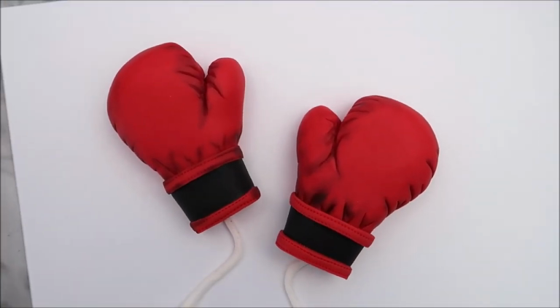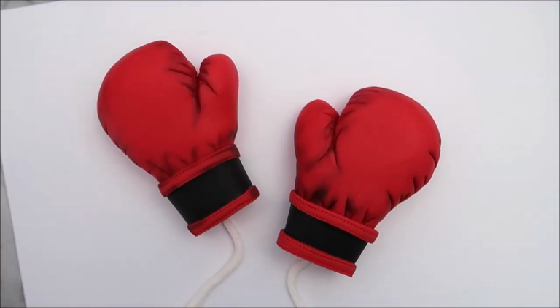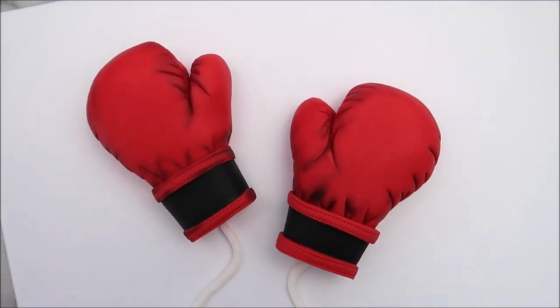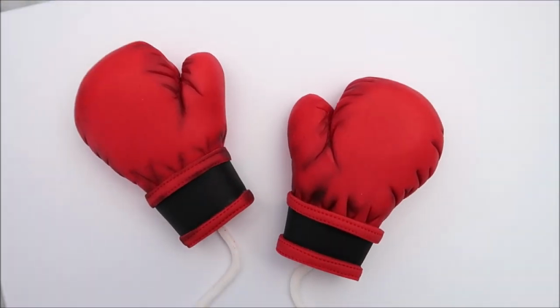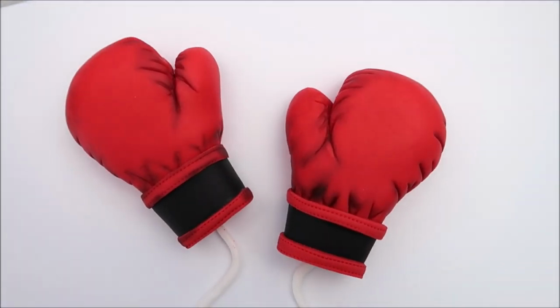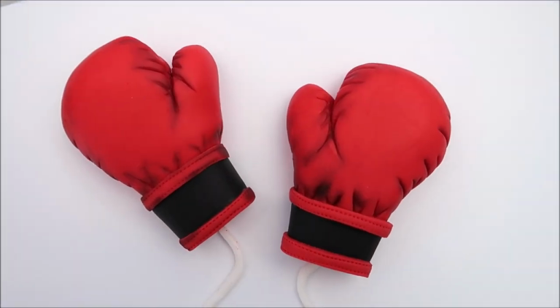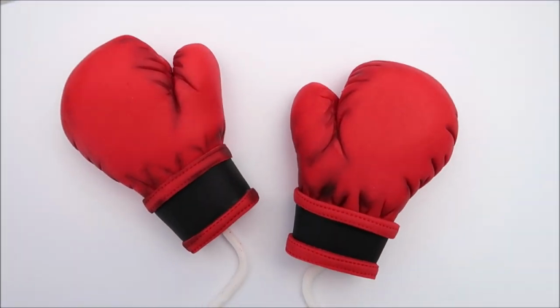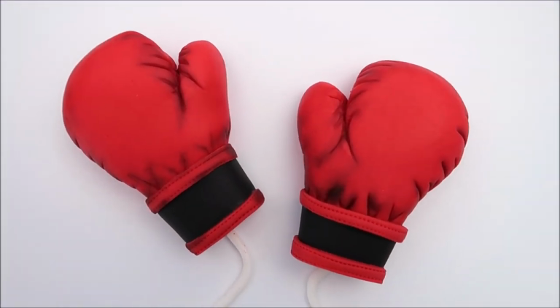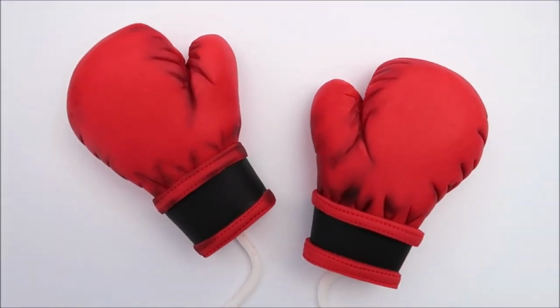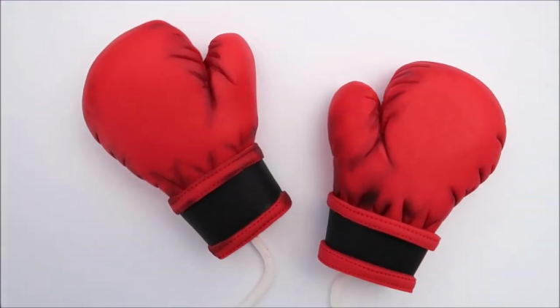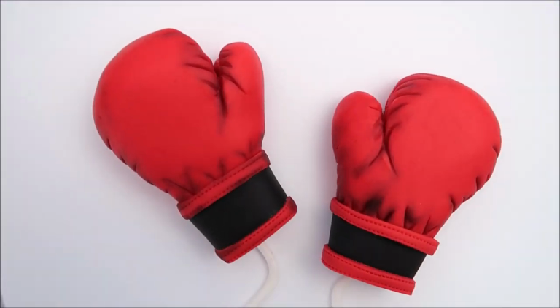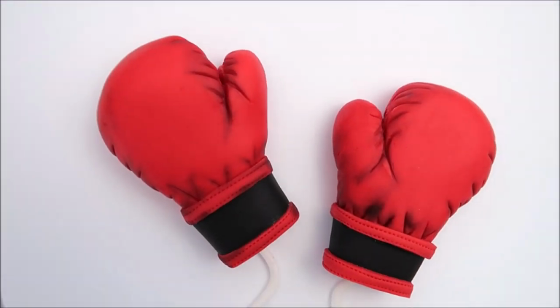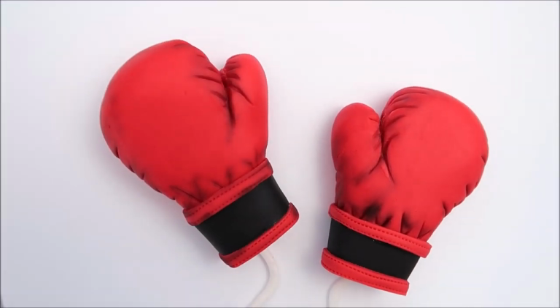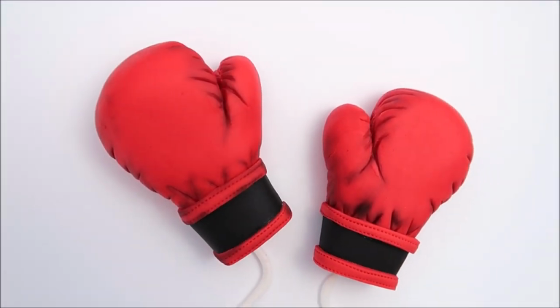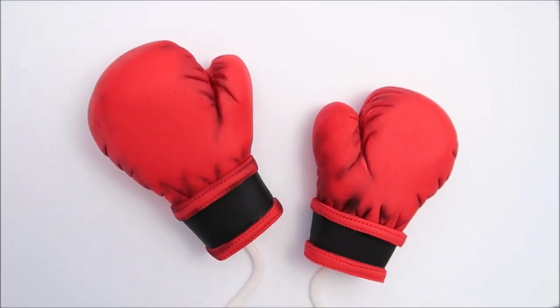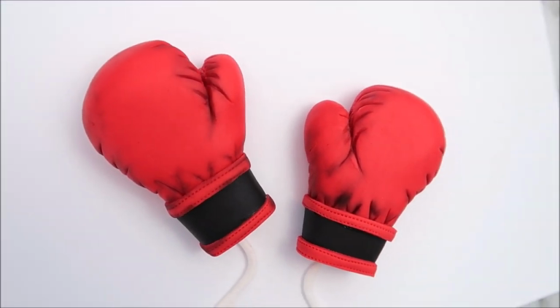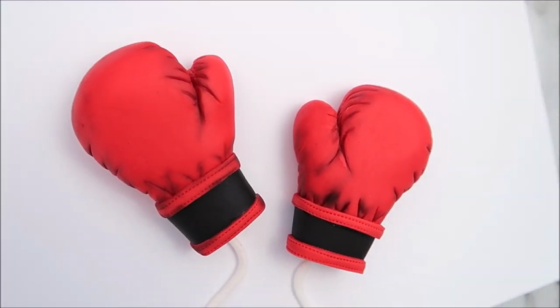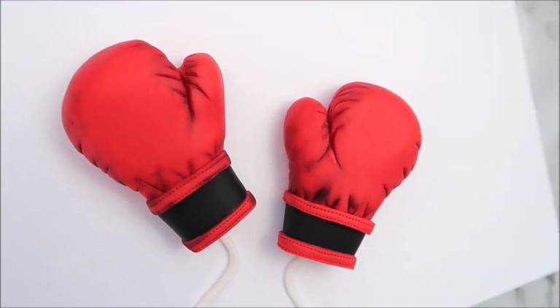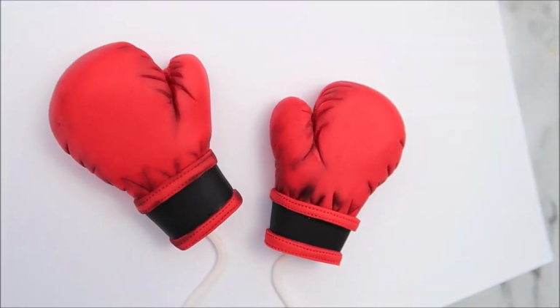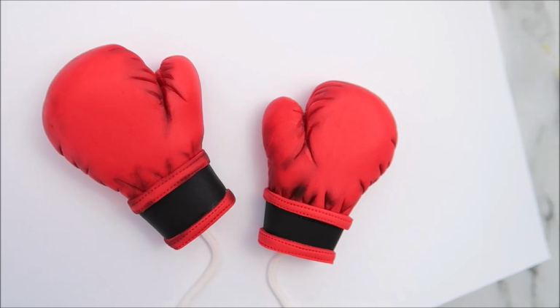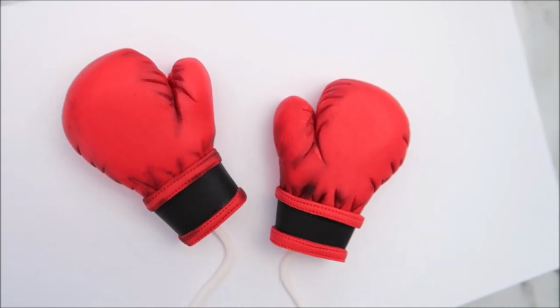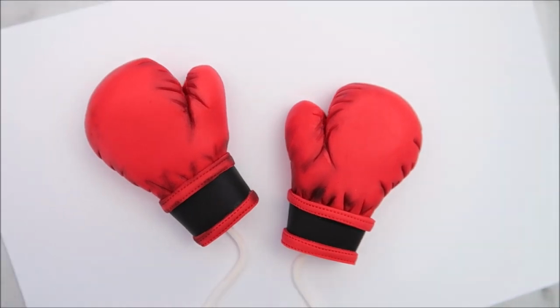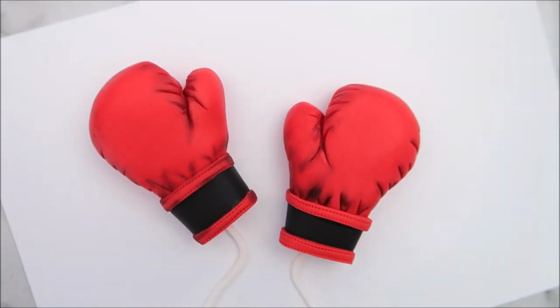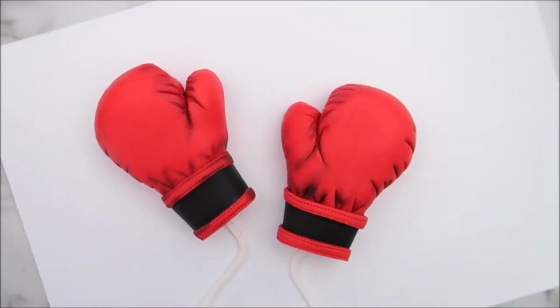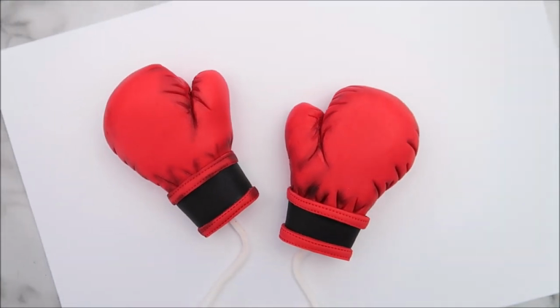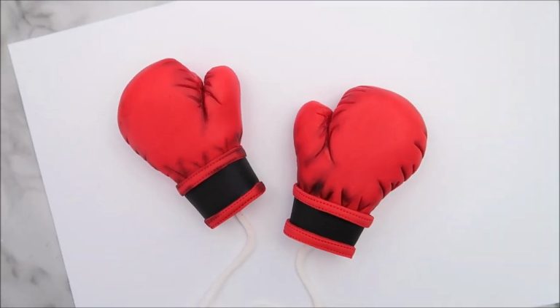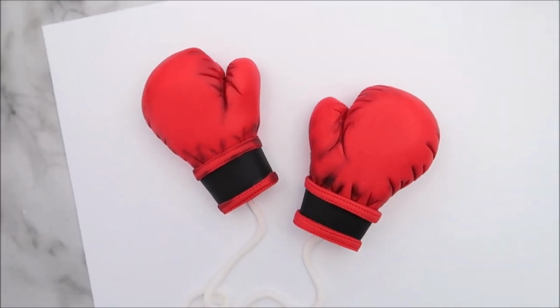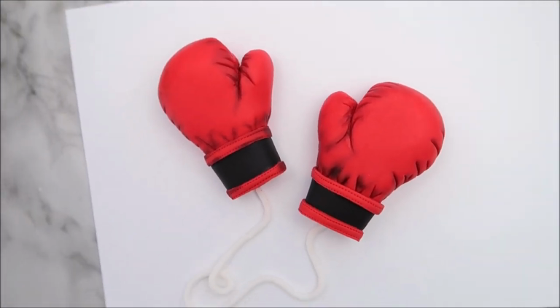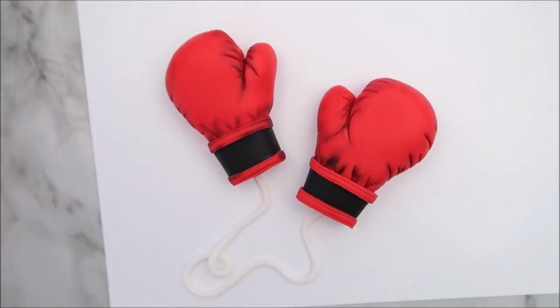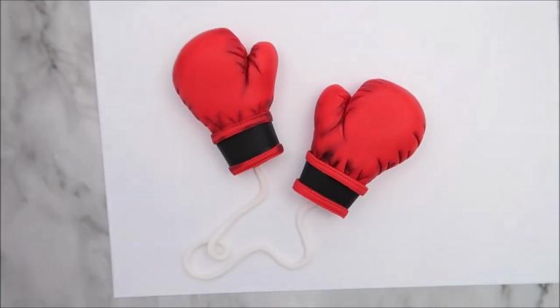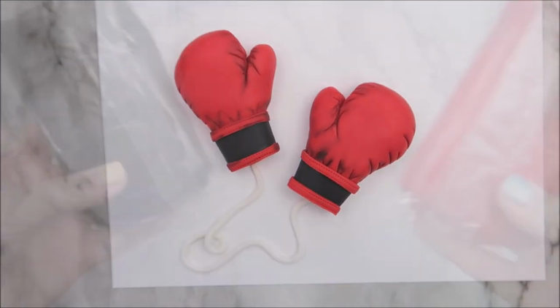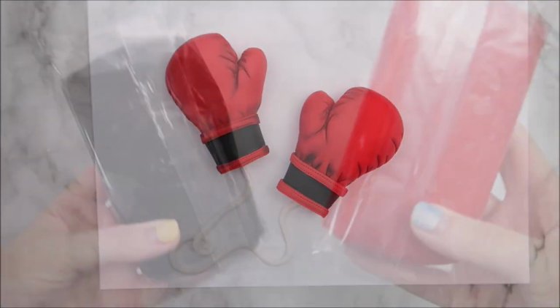Hey Happy Bees, it's Amanda and in this tutorial I'm going to show you how to make some fondant boxing gloves.